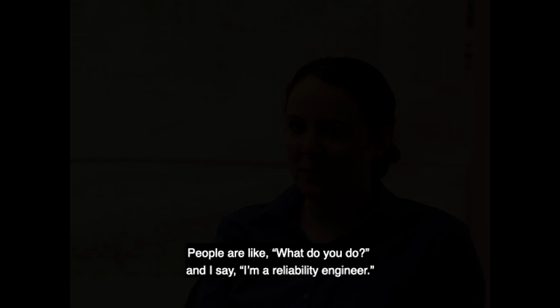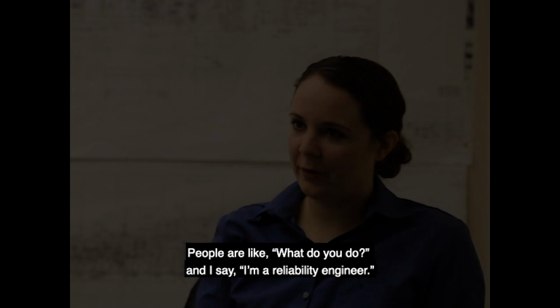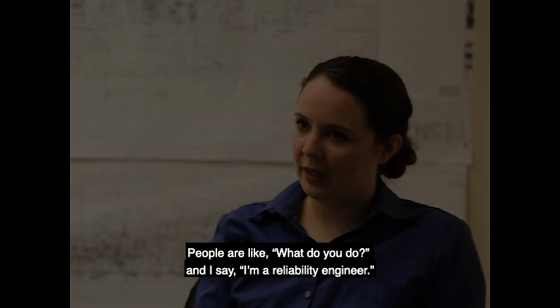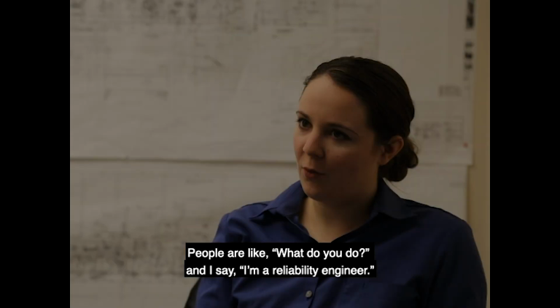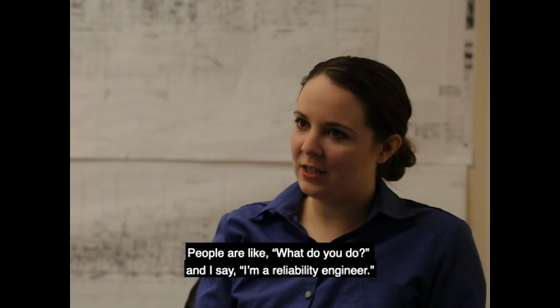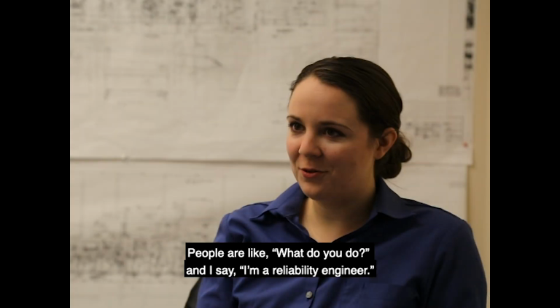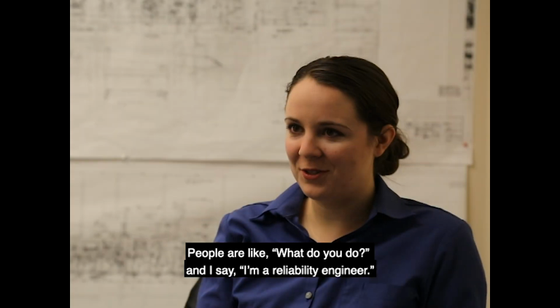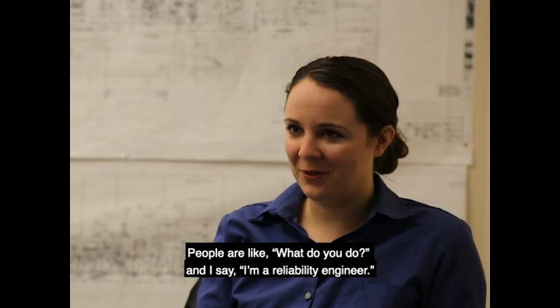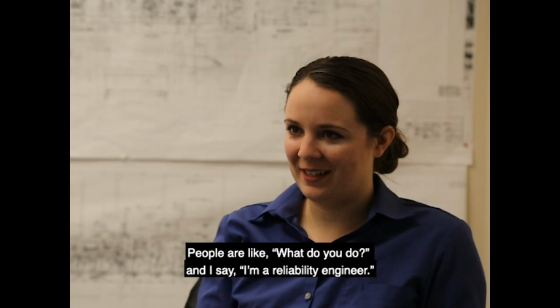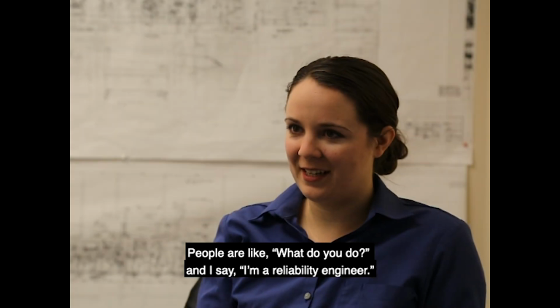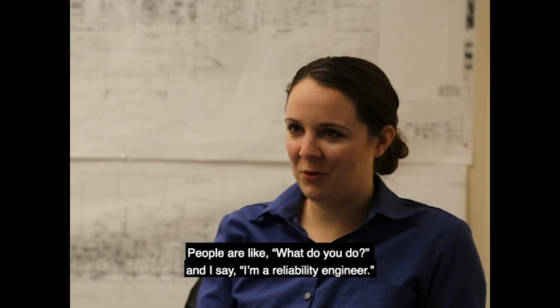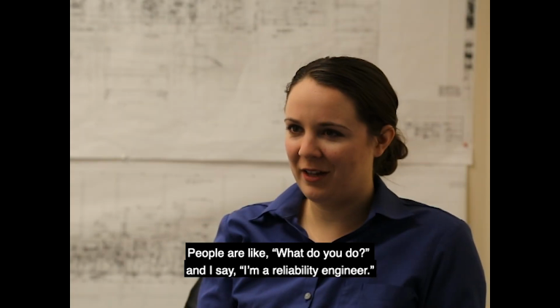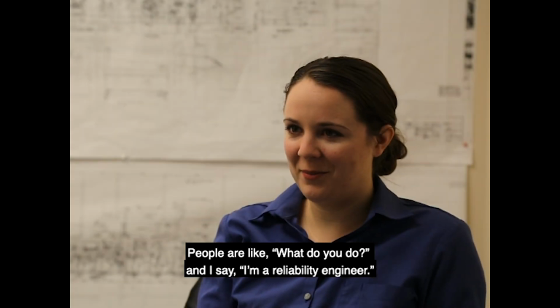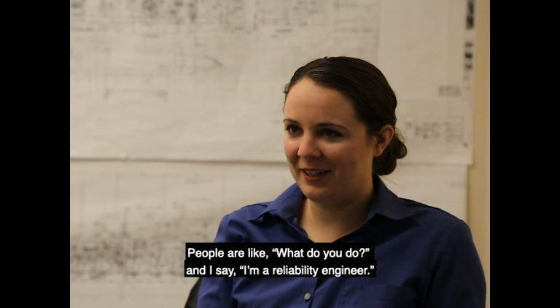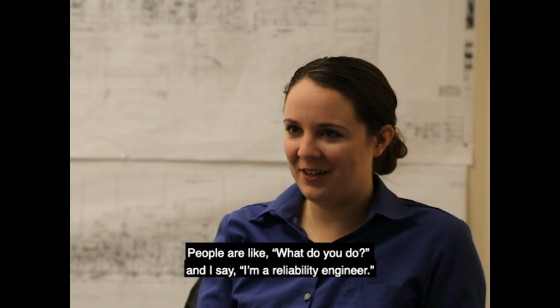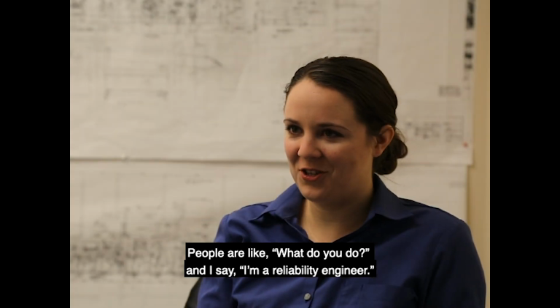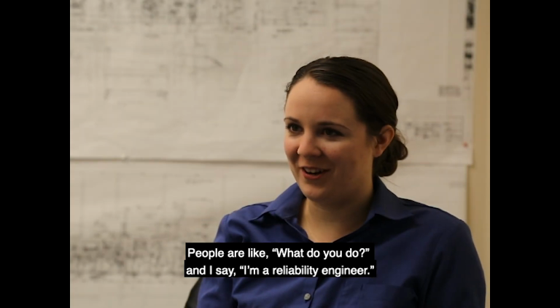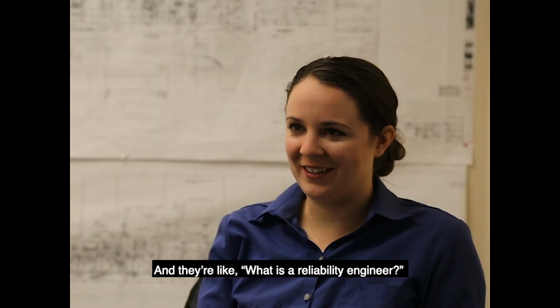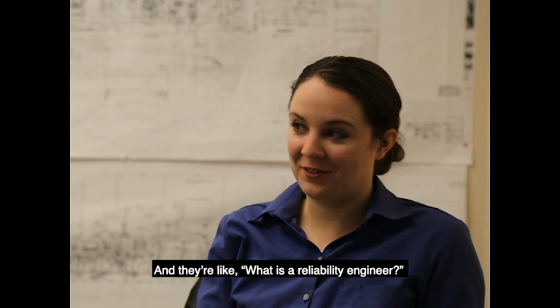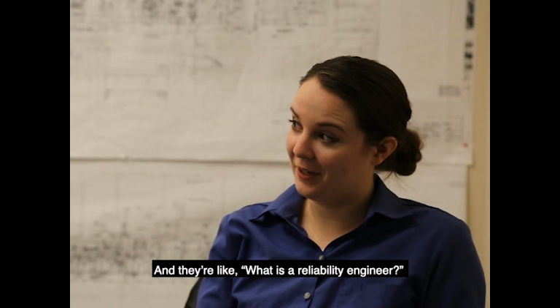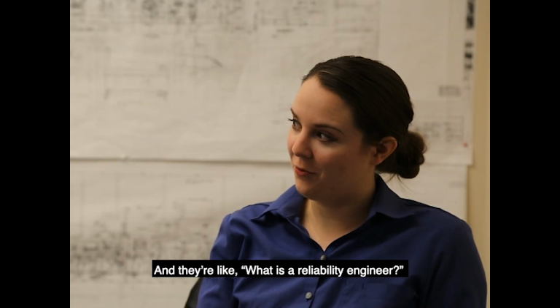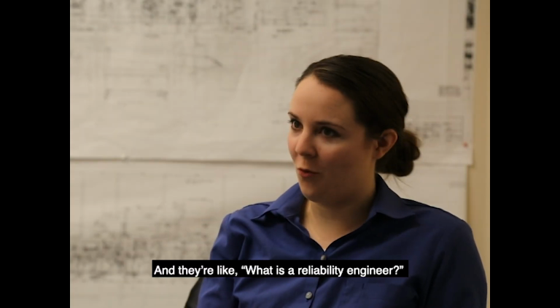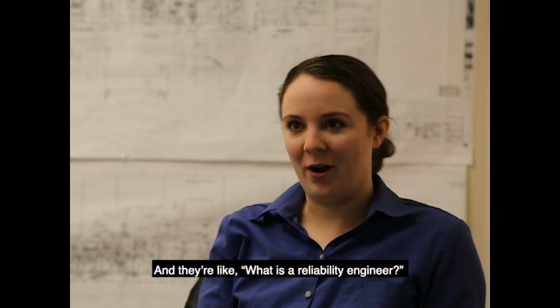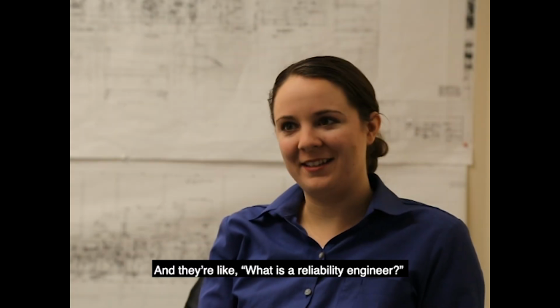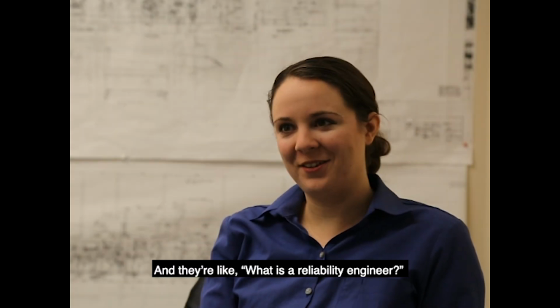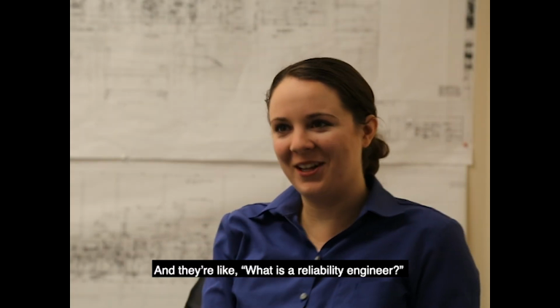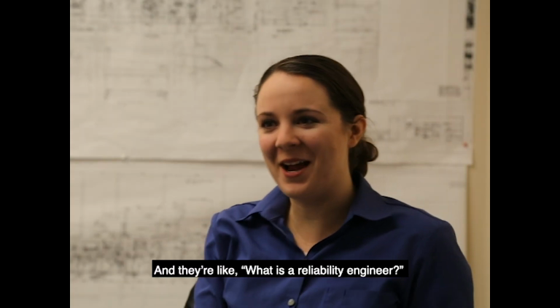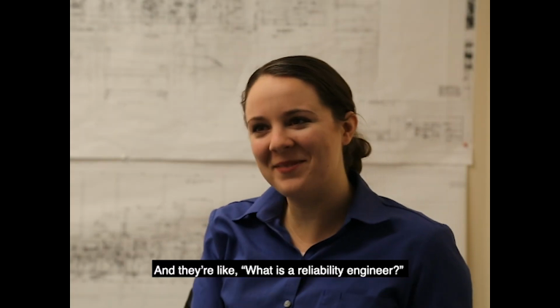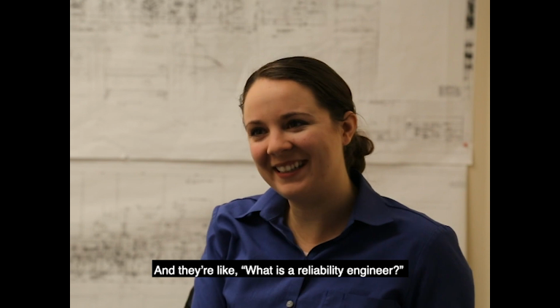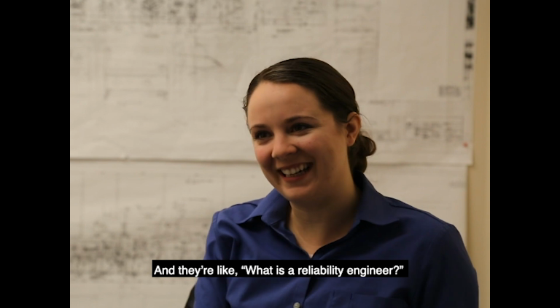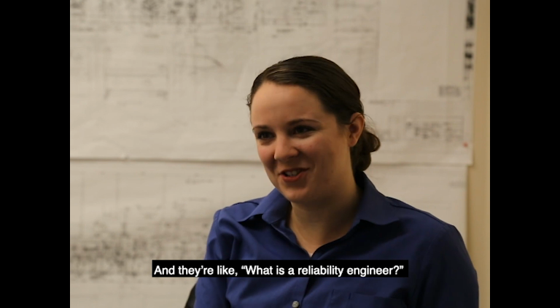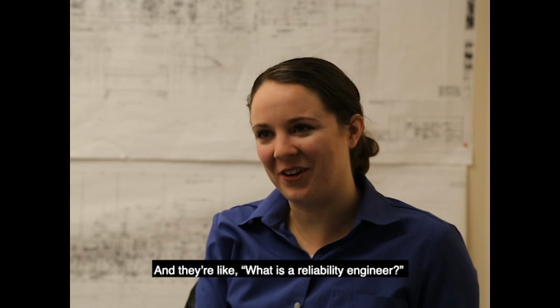People are like, what do you do? And I say, I'm a reliability engineer, and they're like, what is a reliability engineer?